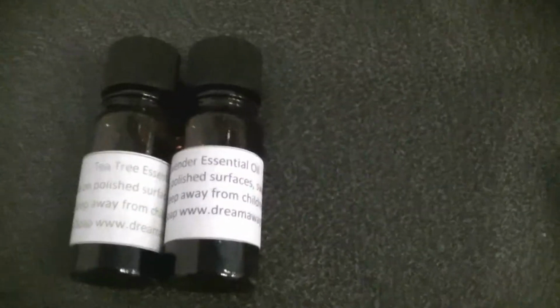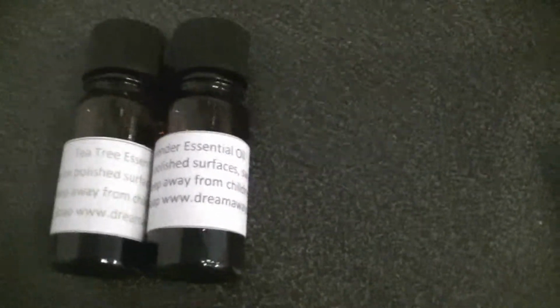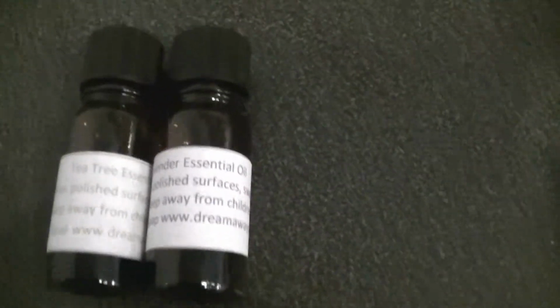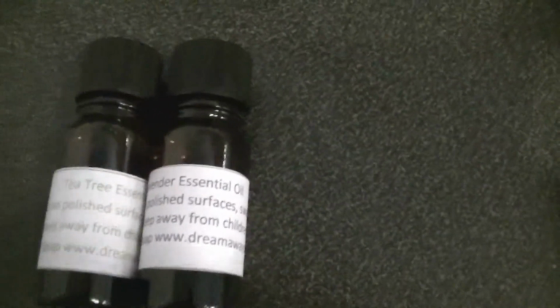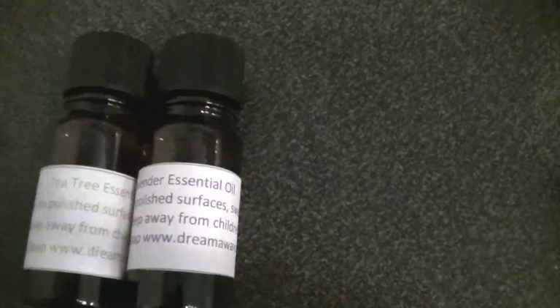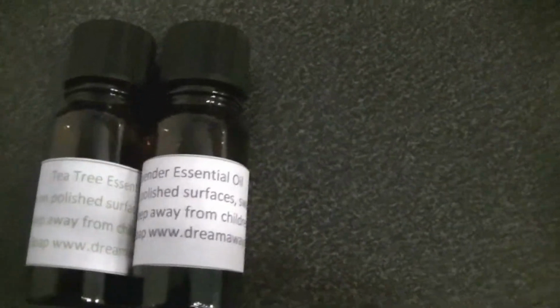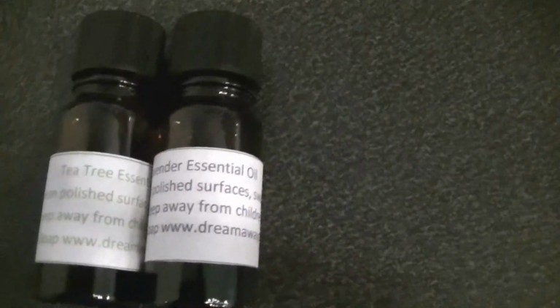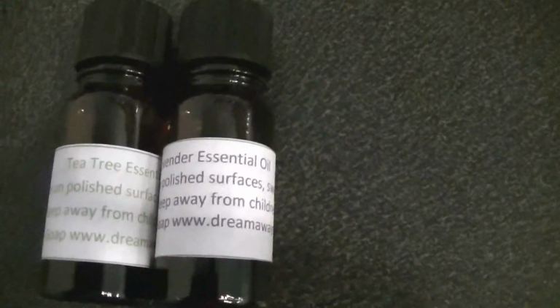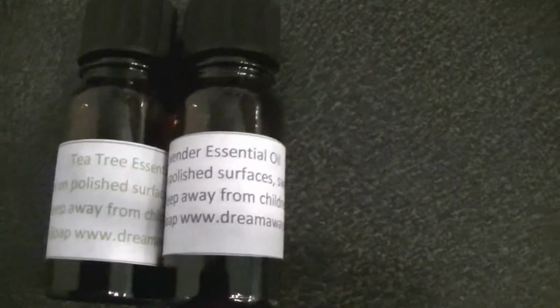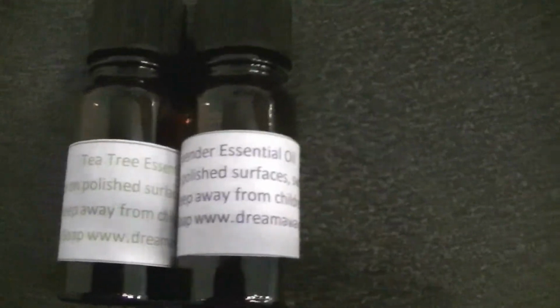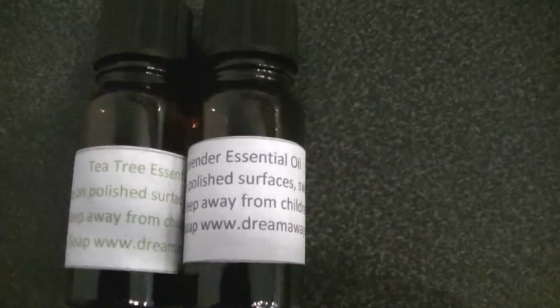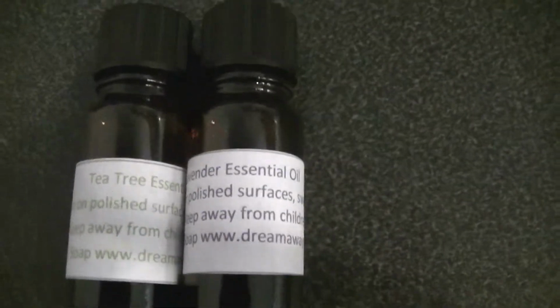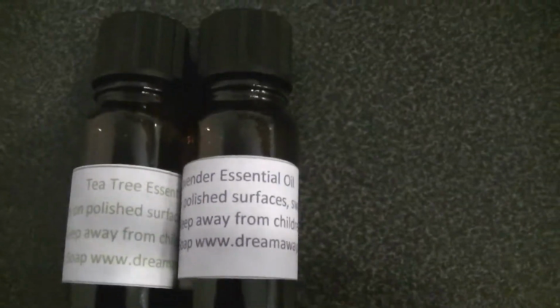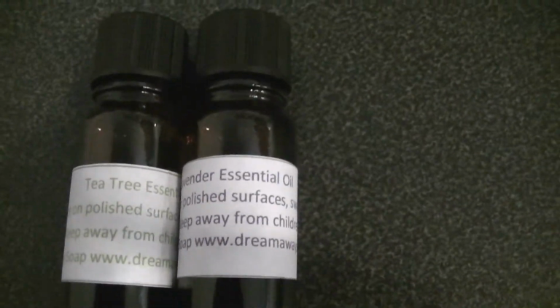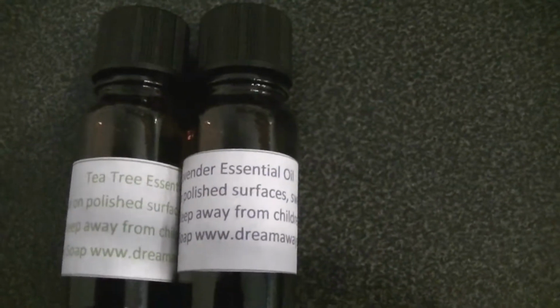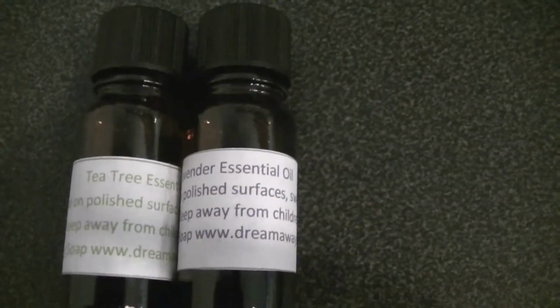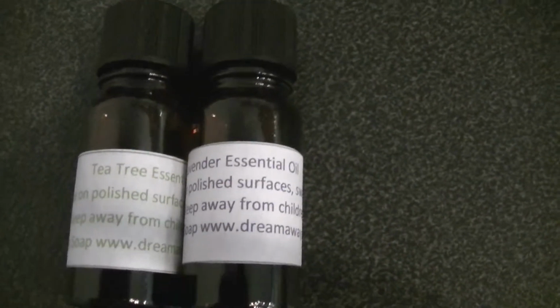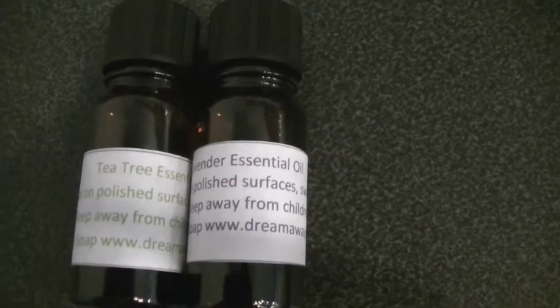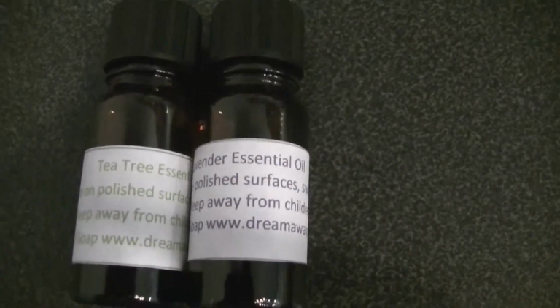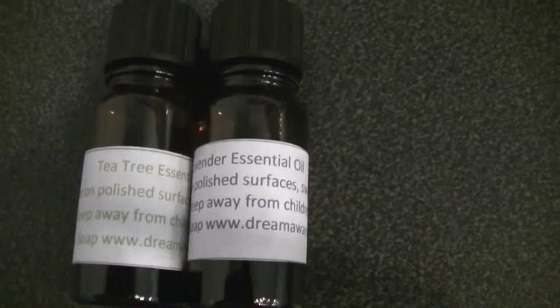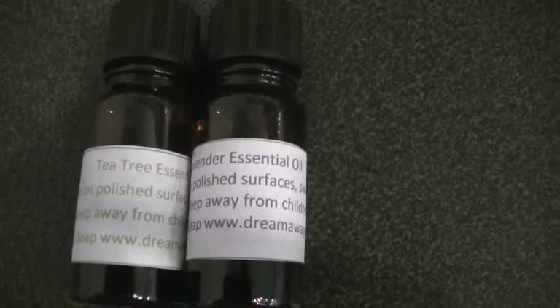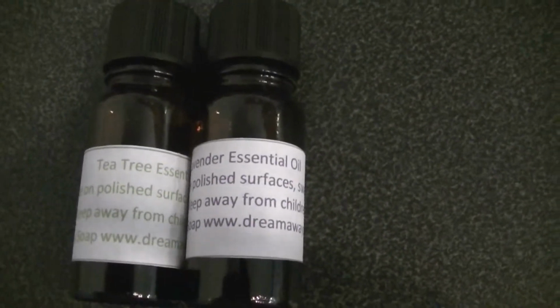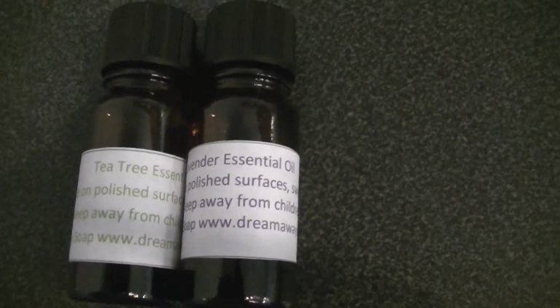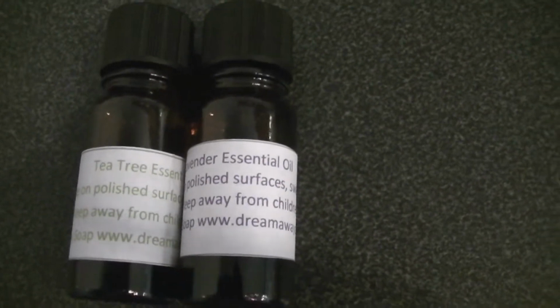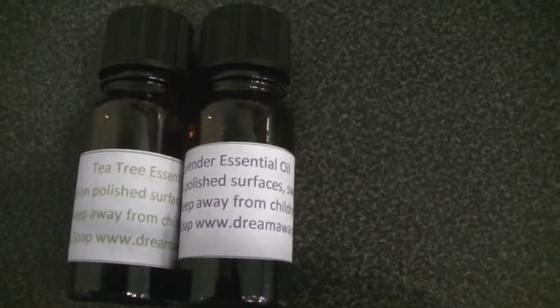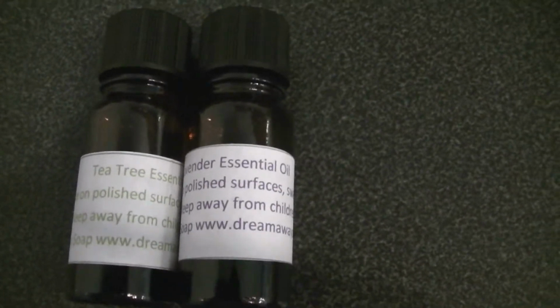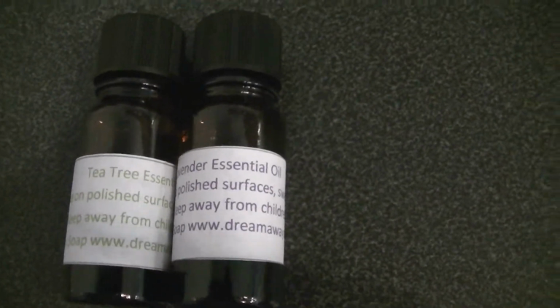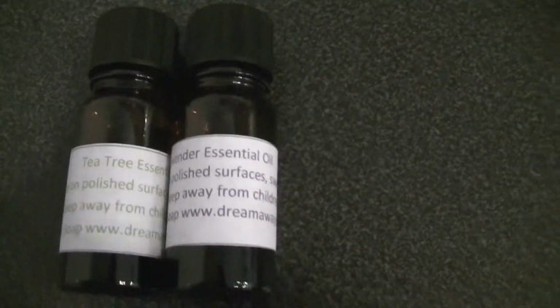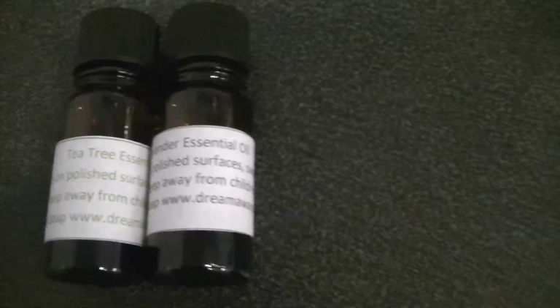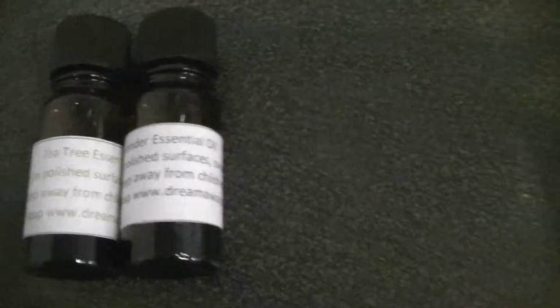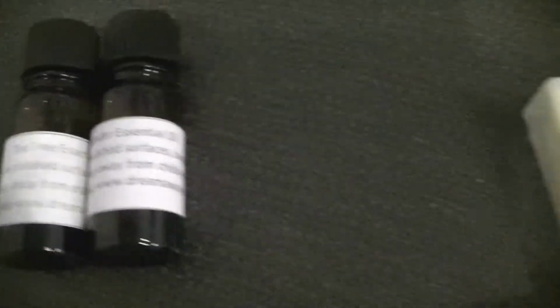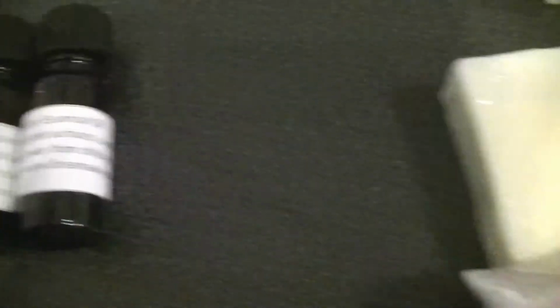Bottles of oil, which we've just started doing. We've got lavender and tea tree — they're £4 each.